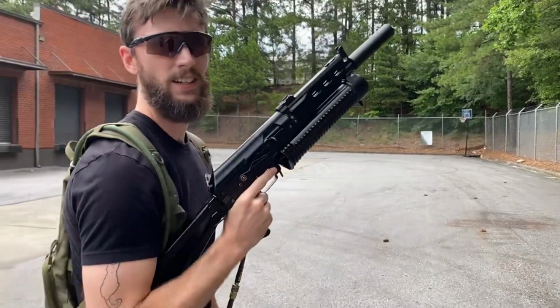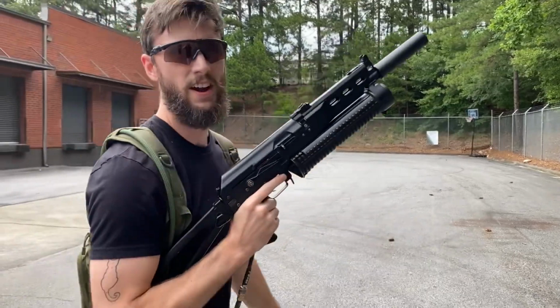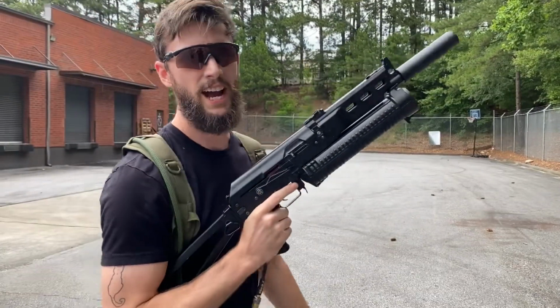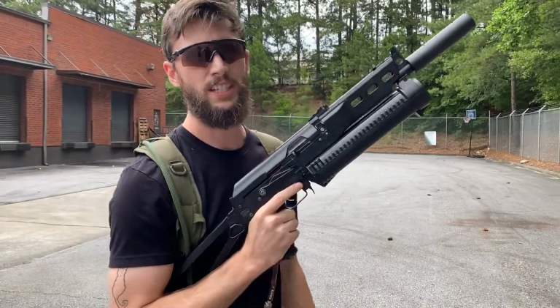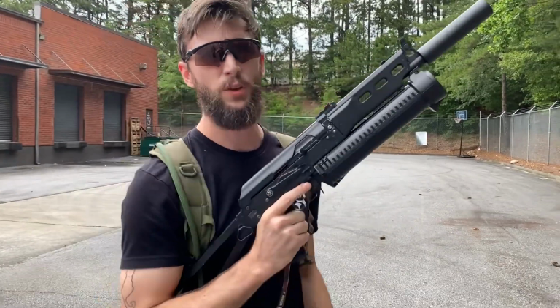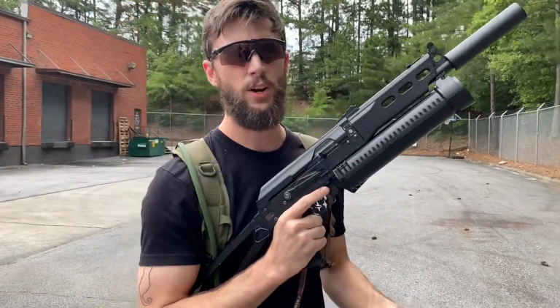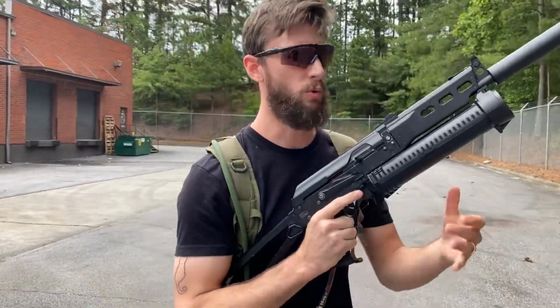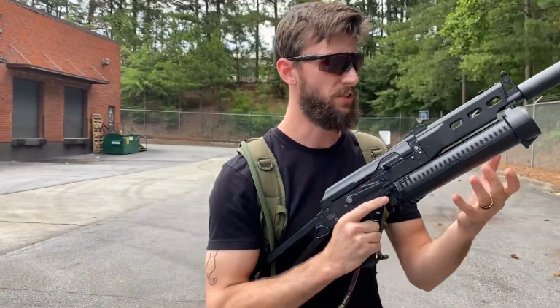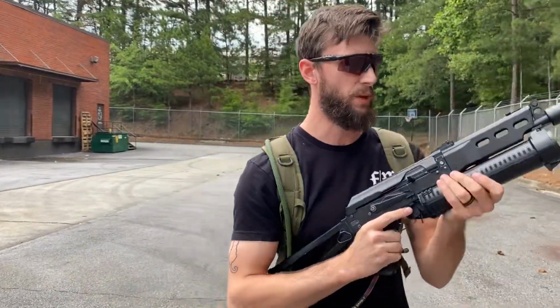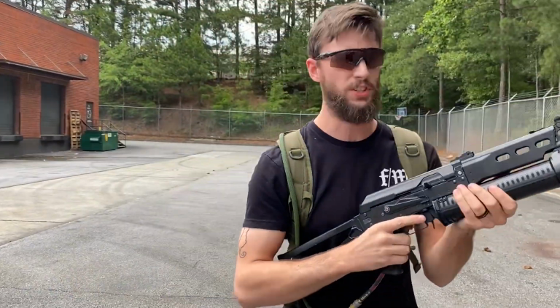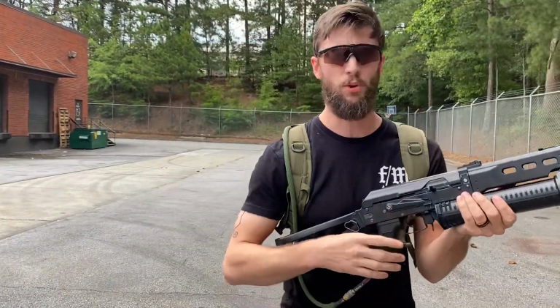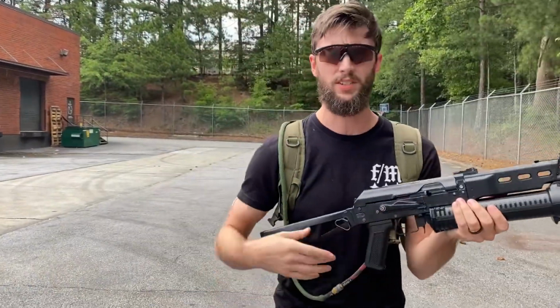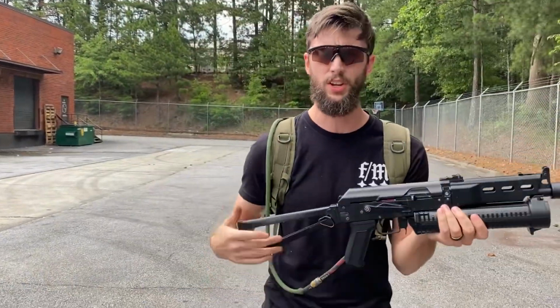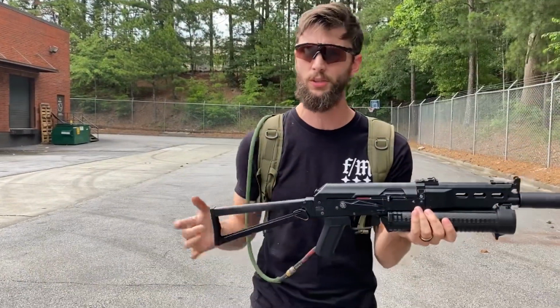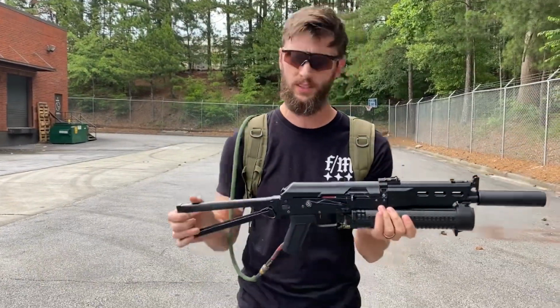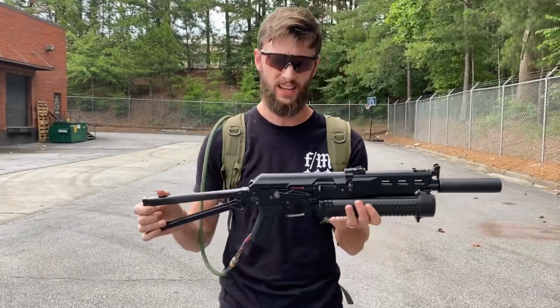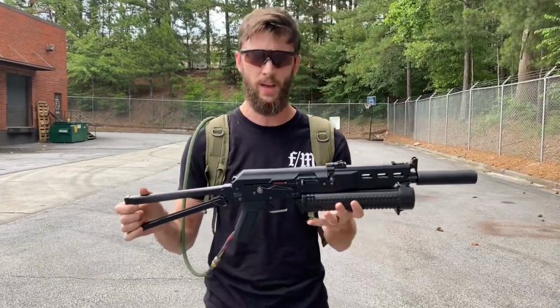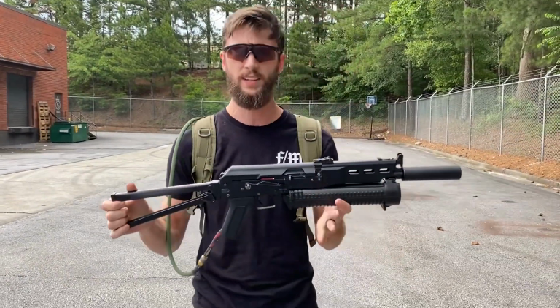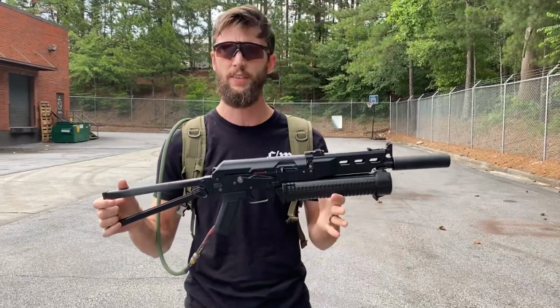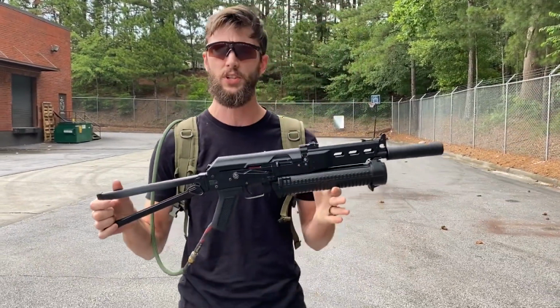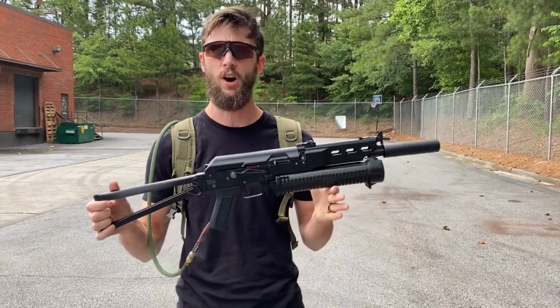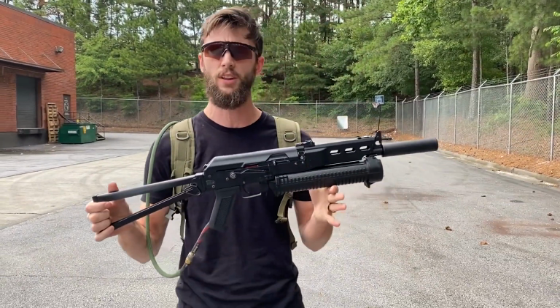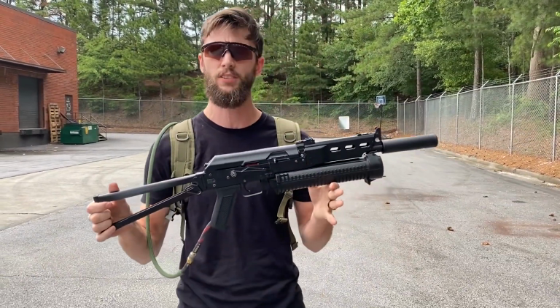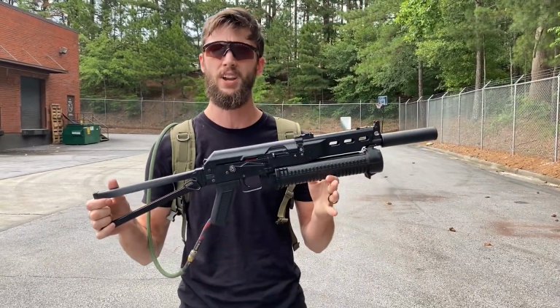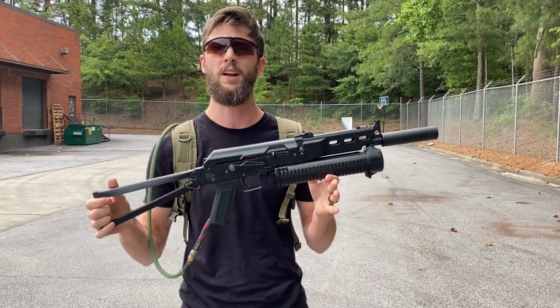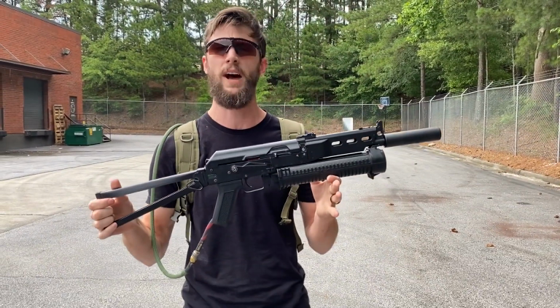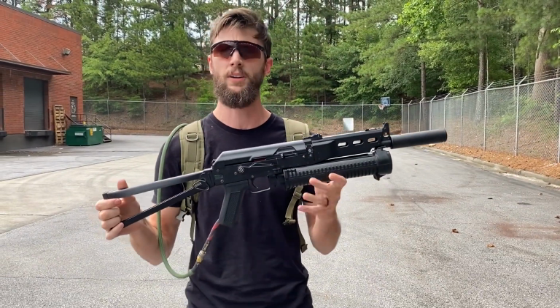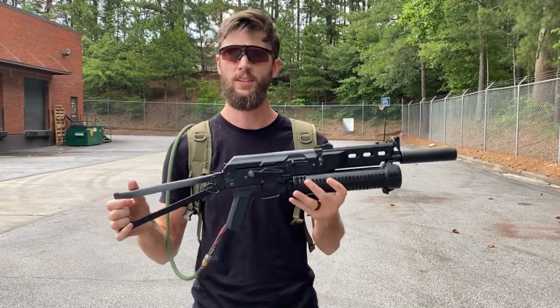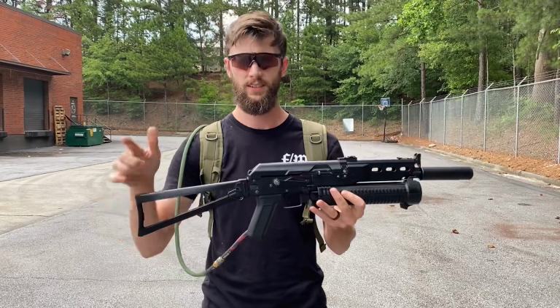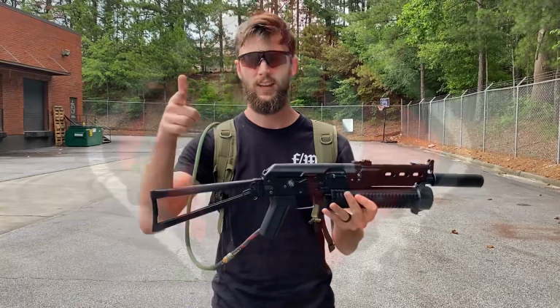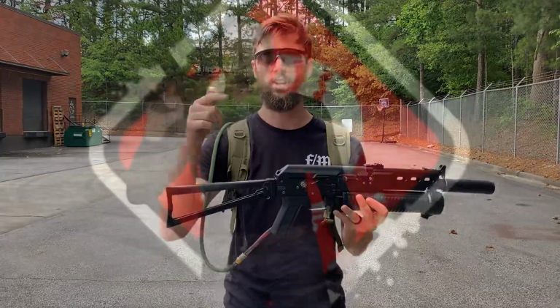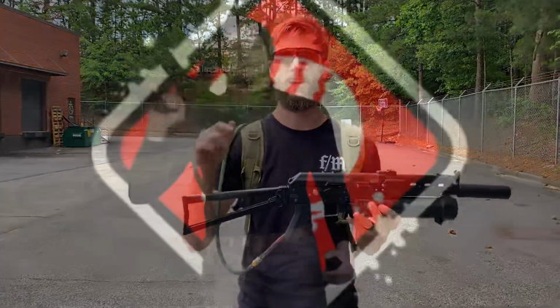Alrighty guys, if you got cool Russian builds that you want us to do, send them in, give us a call, we'll knock them out. Catch y'all later.